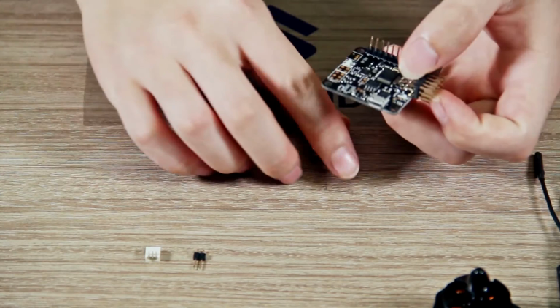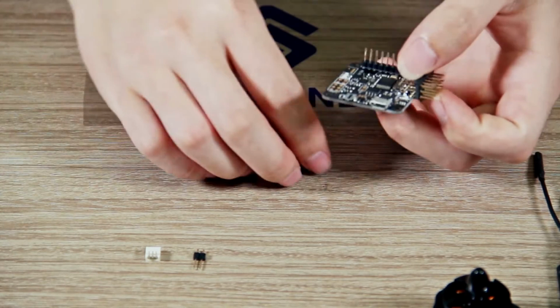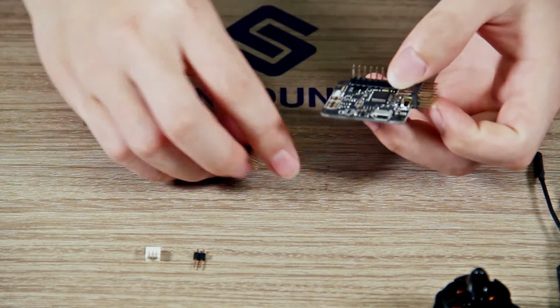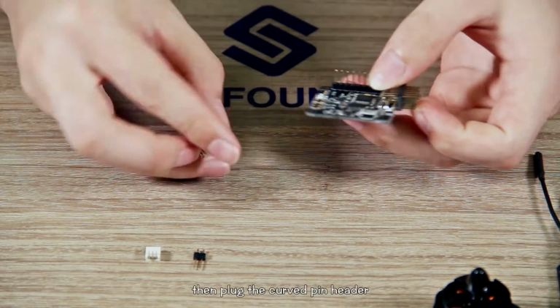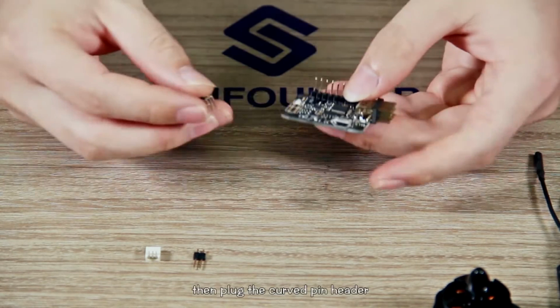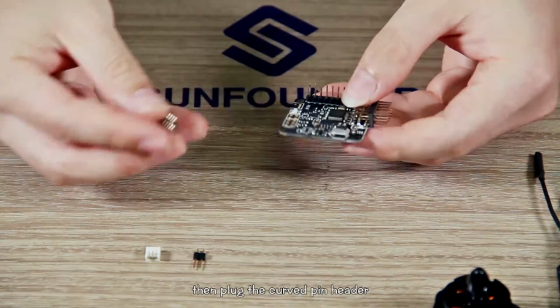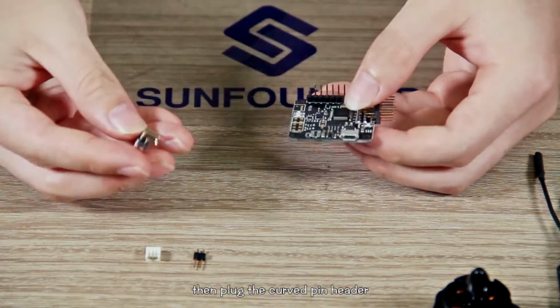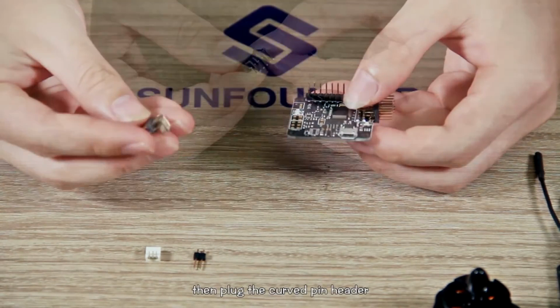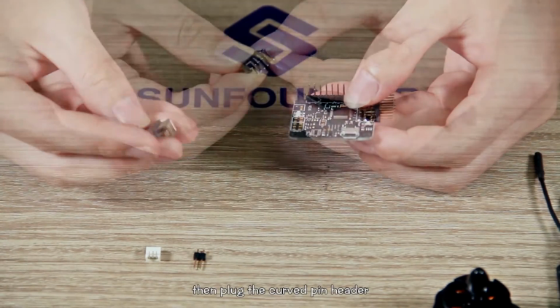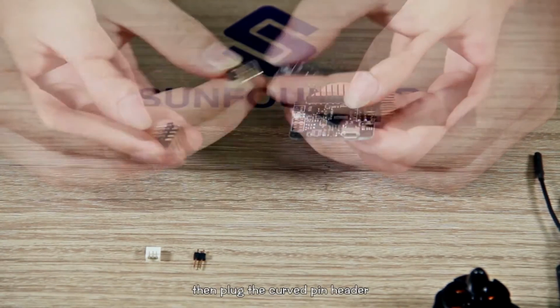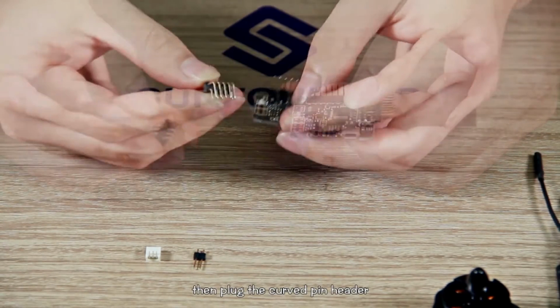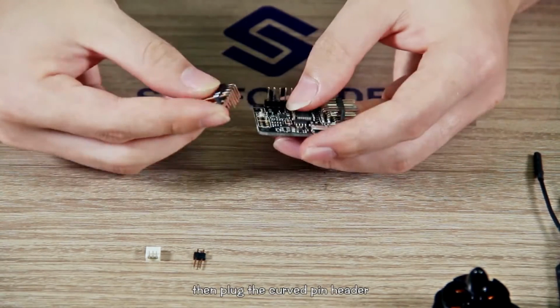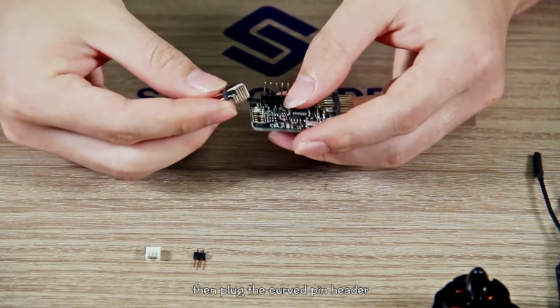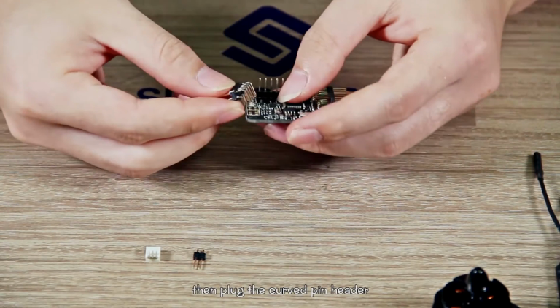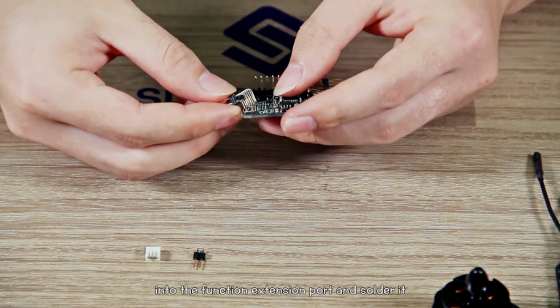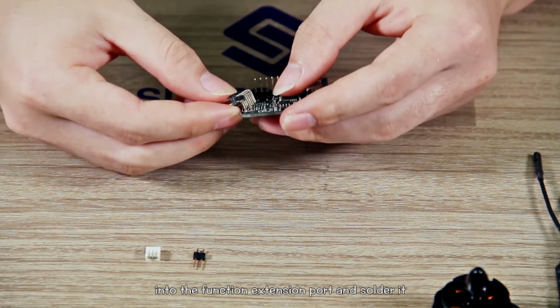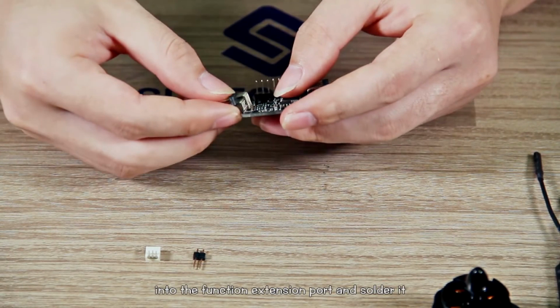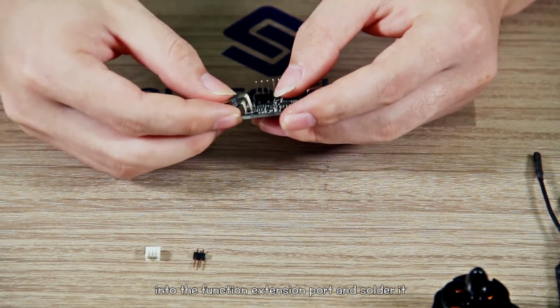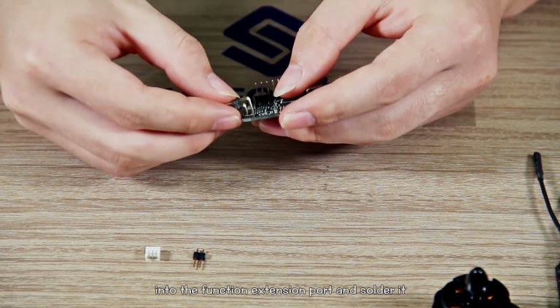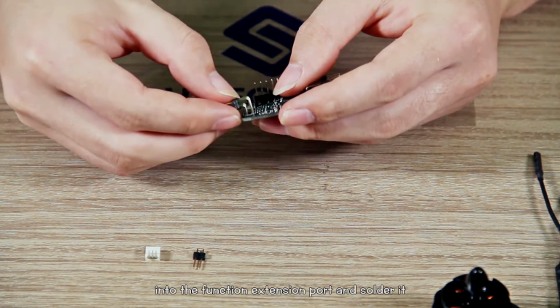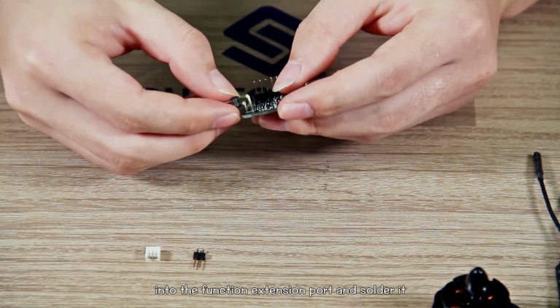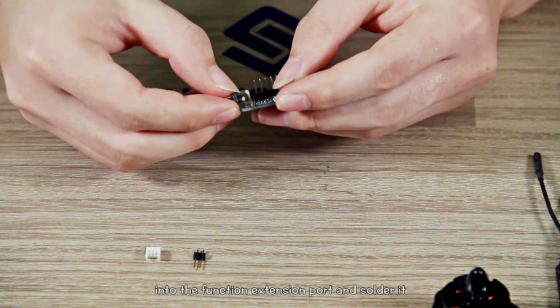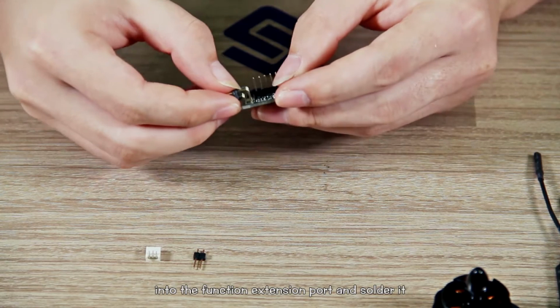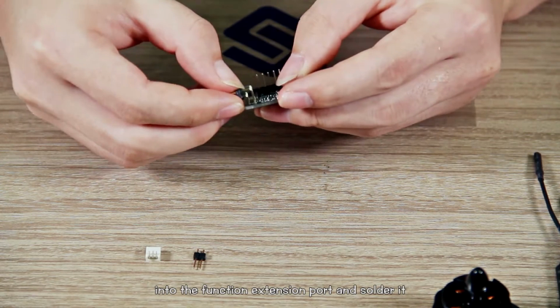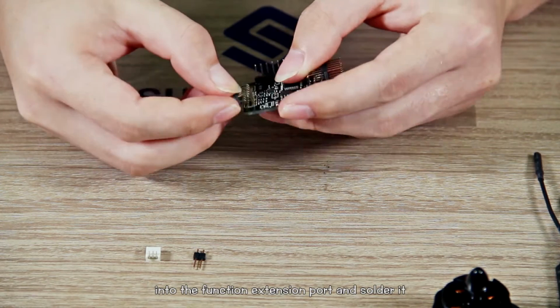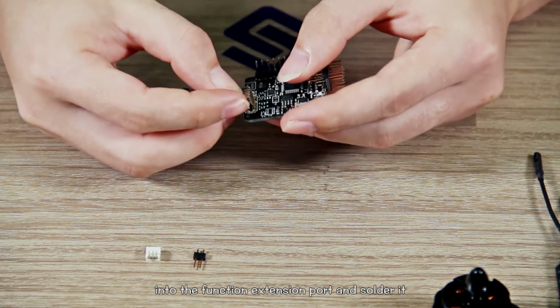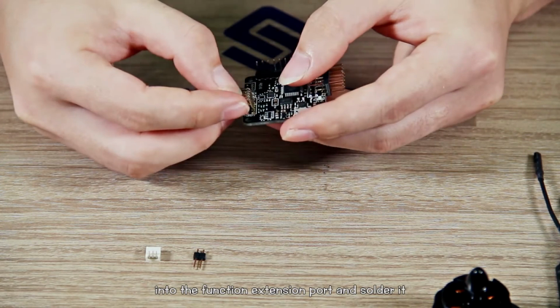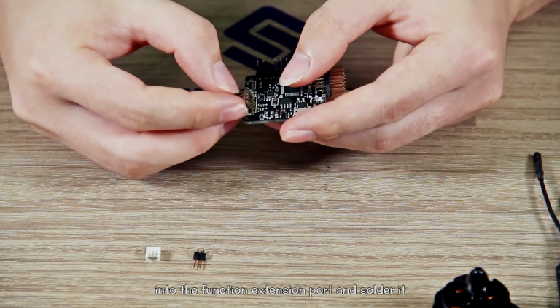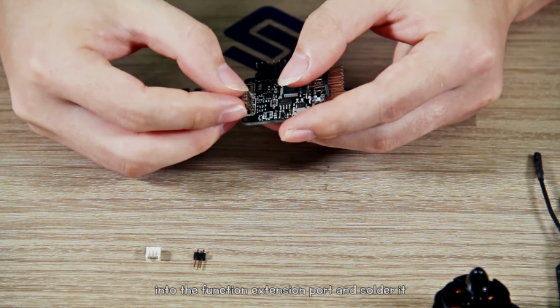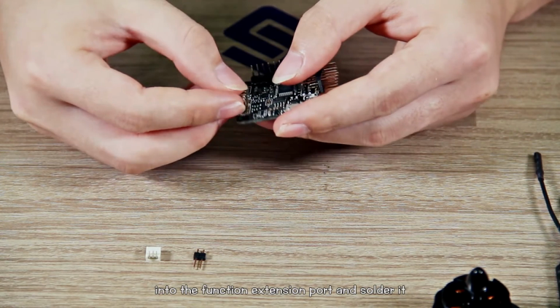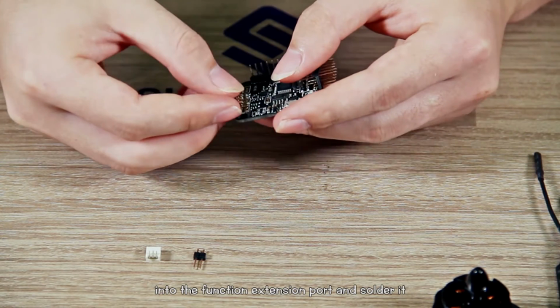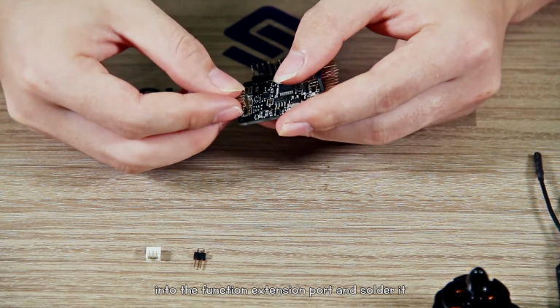Then plug the curved pin header into the function extension port and solder it.